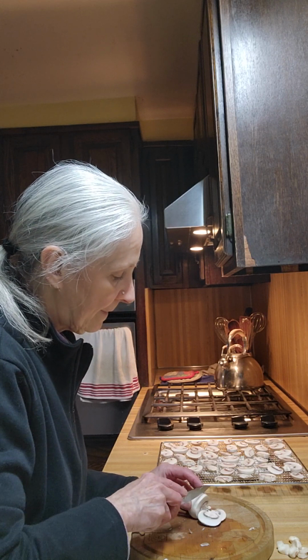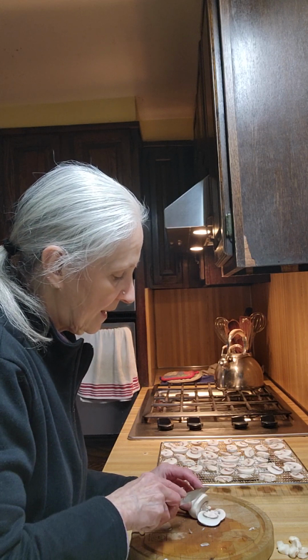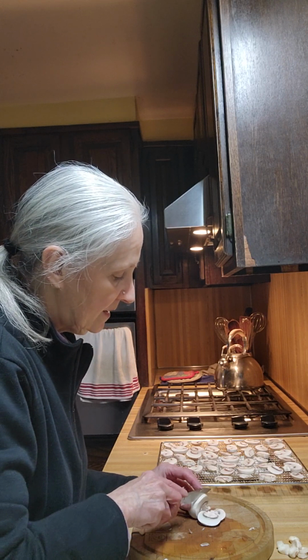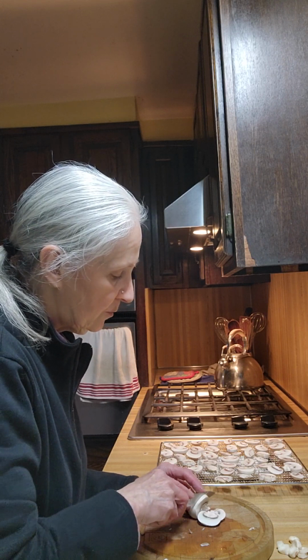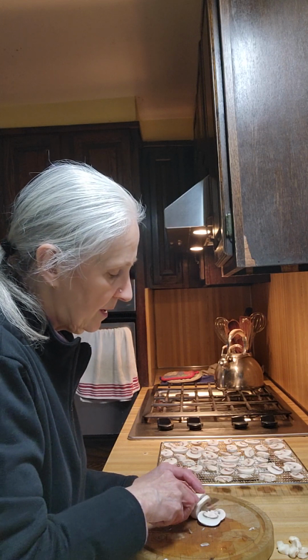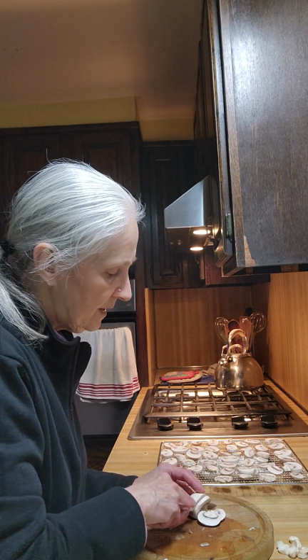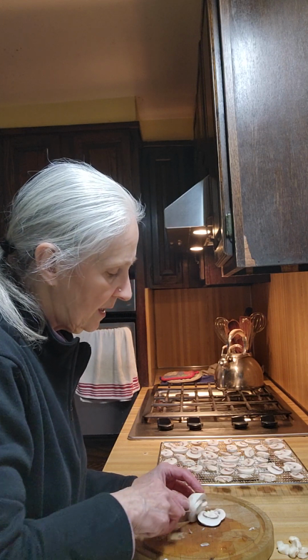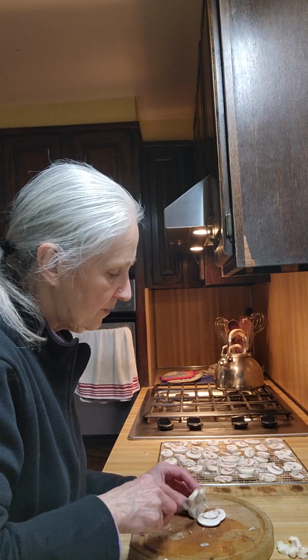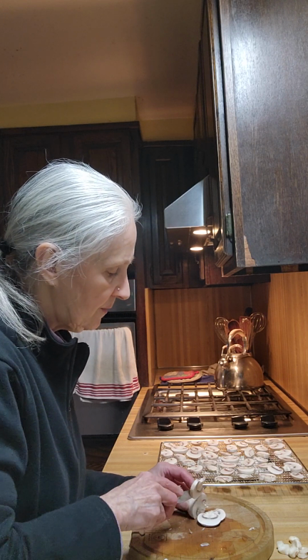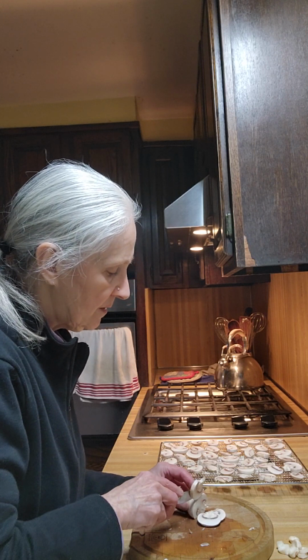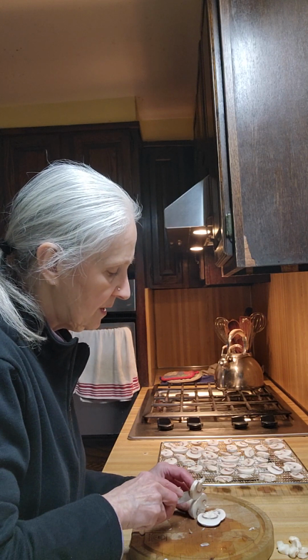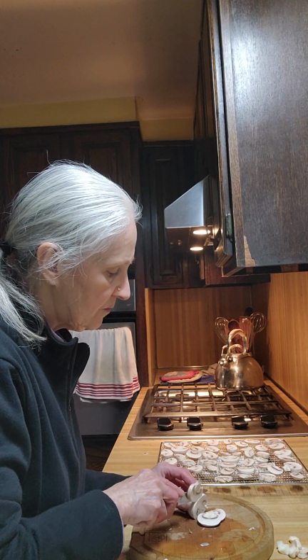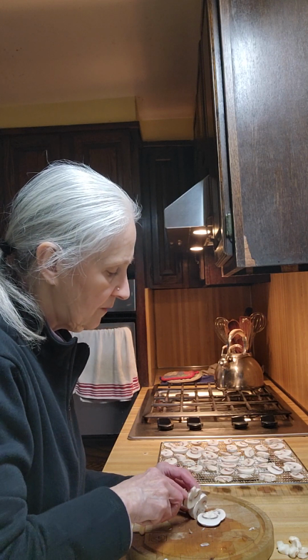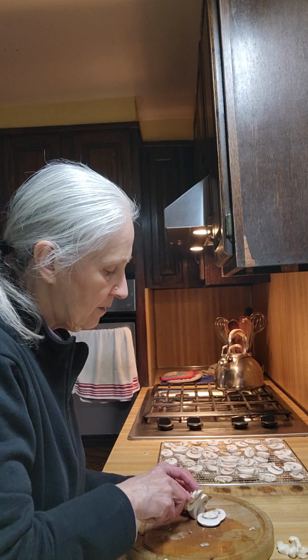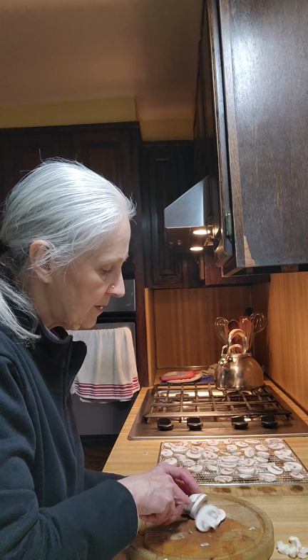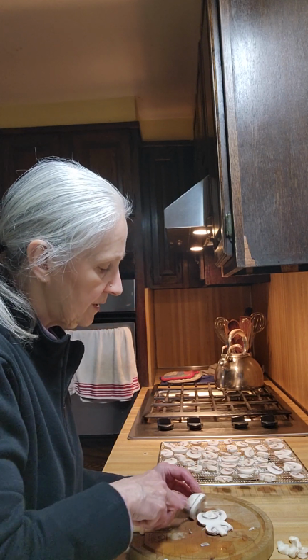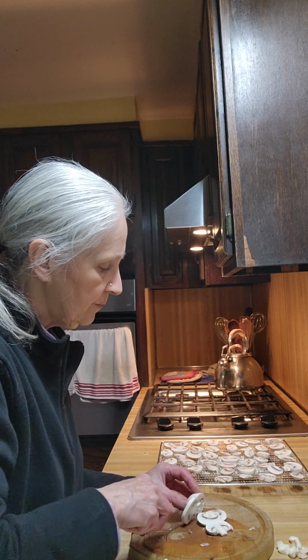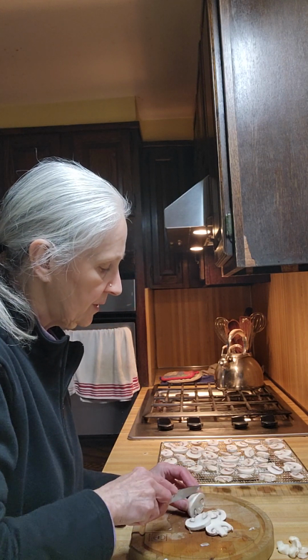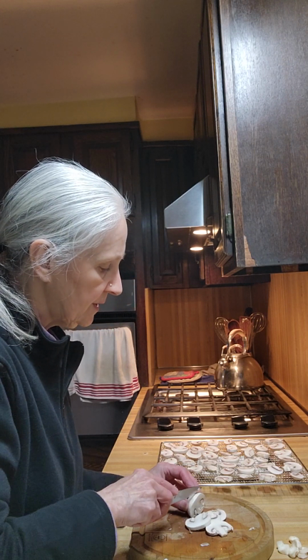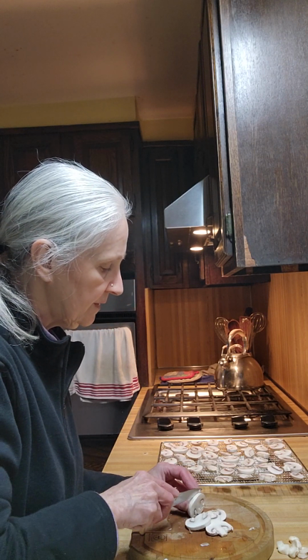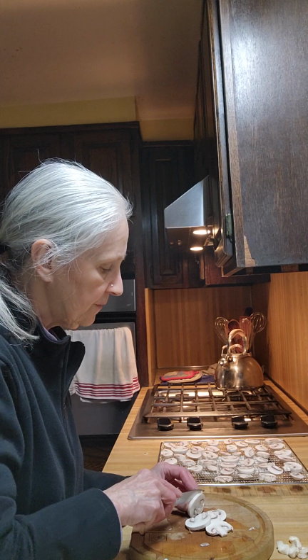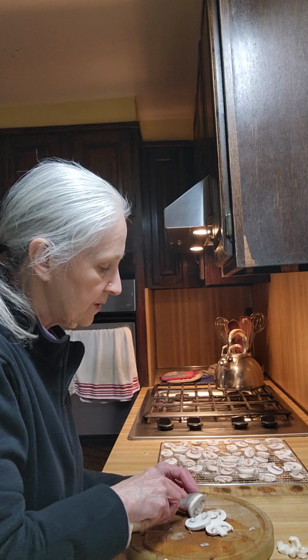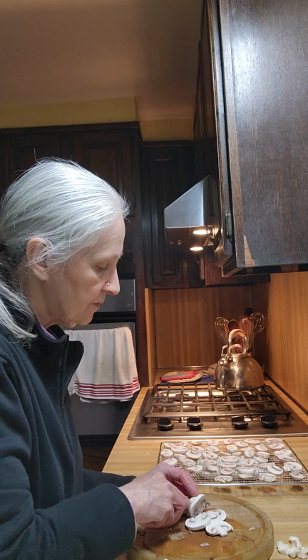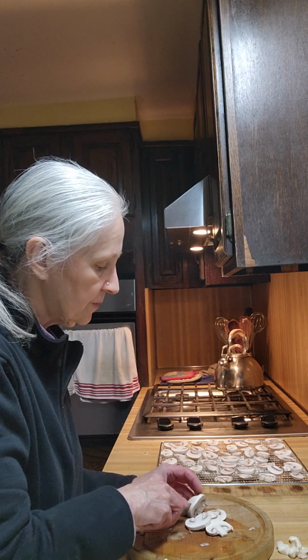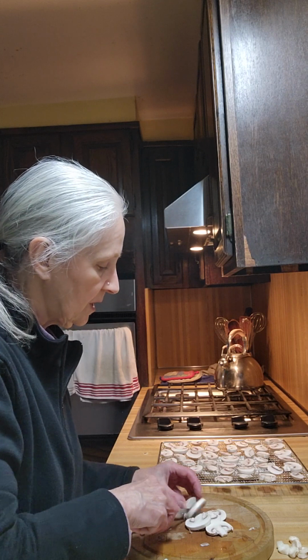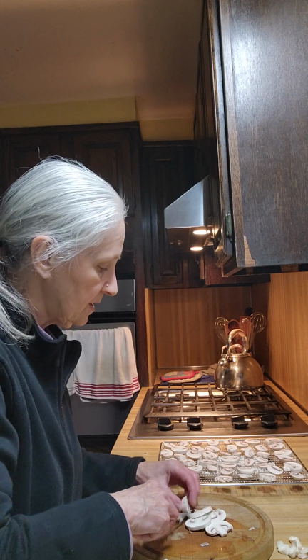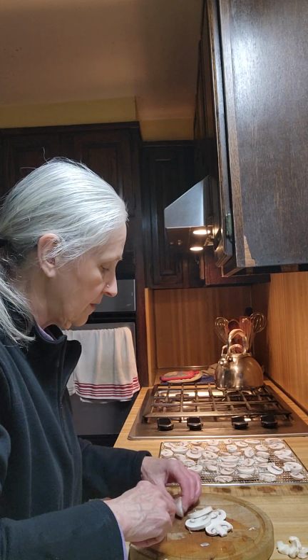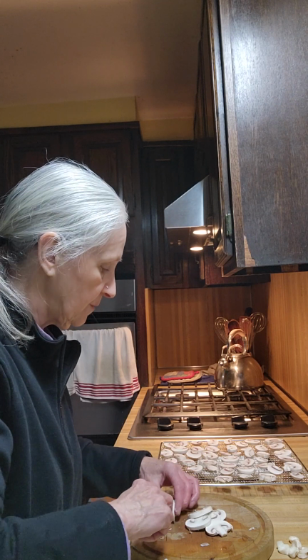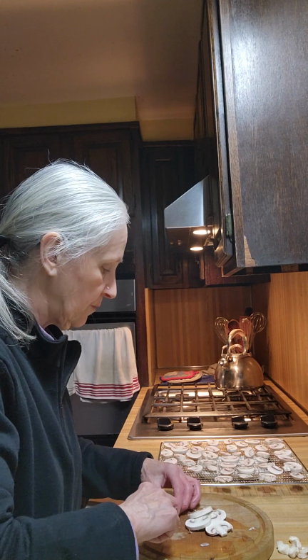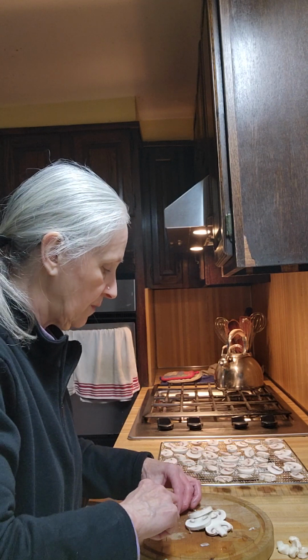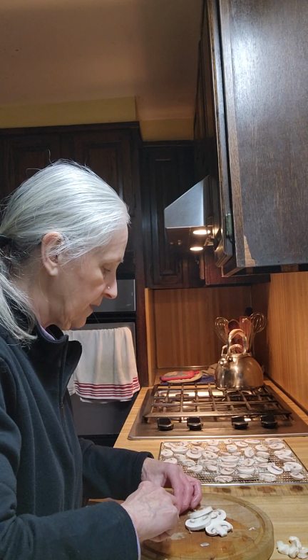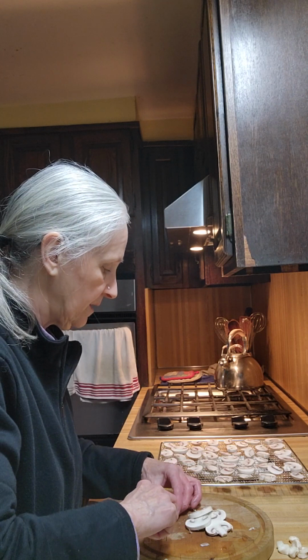They'll probably dehydrate about 10 to 12 hours. I'll get the book and check for mushrooms — I just can't remember offhand.